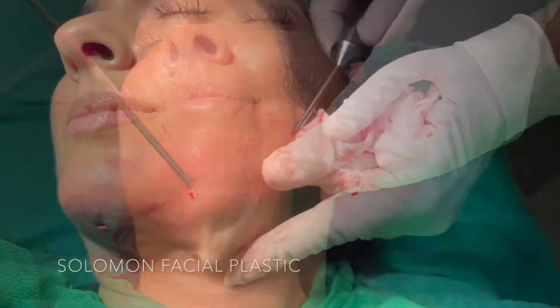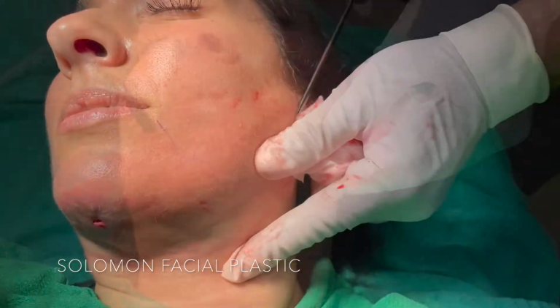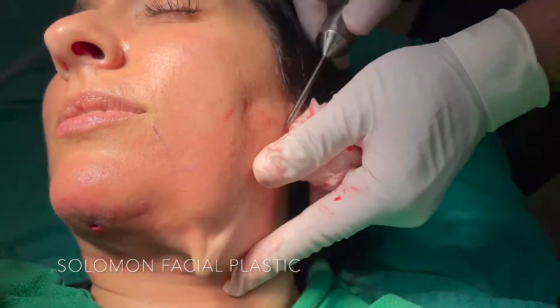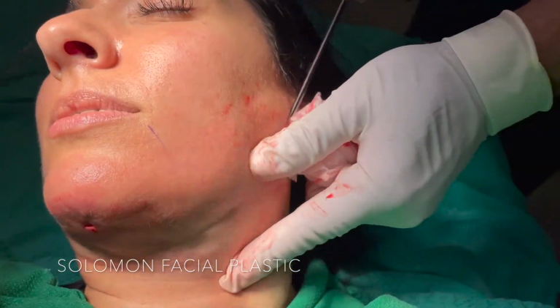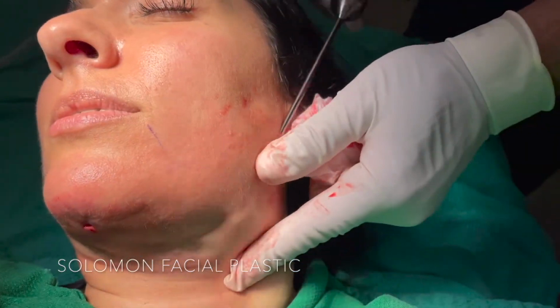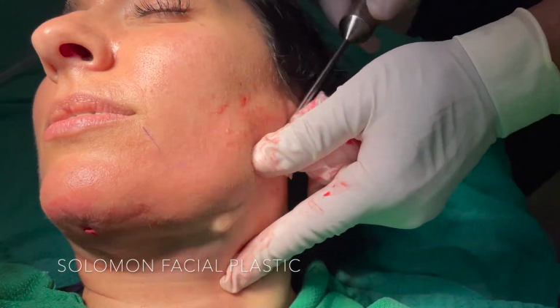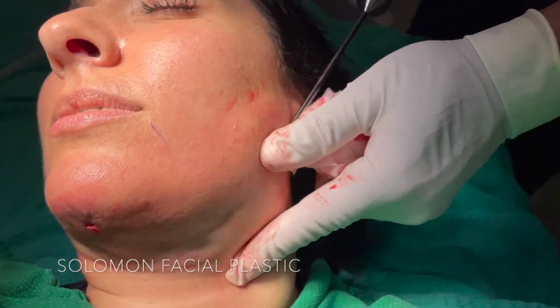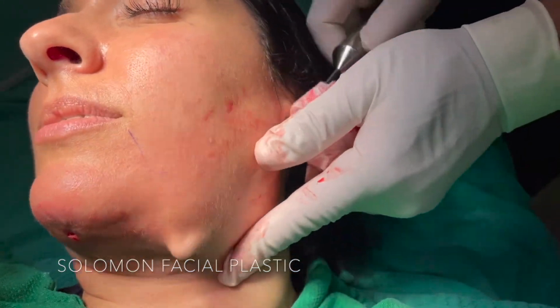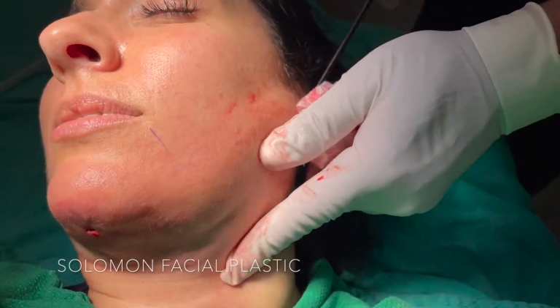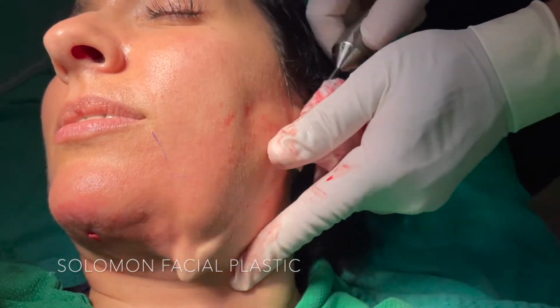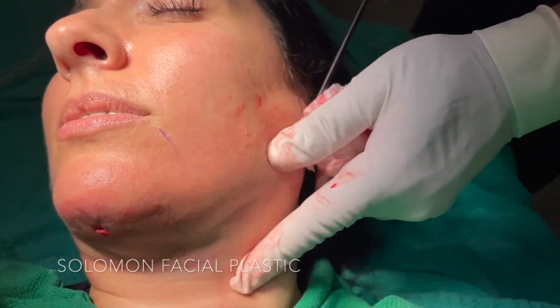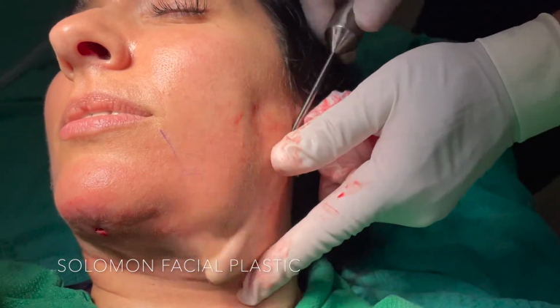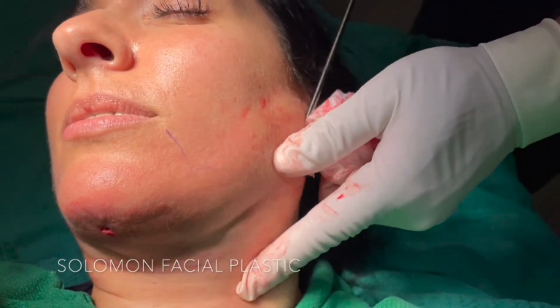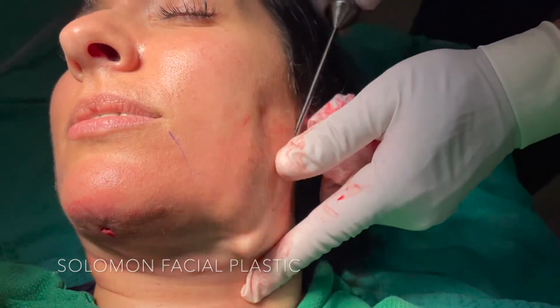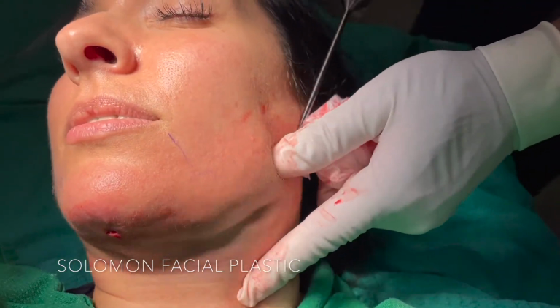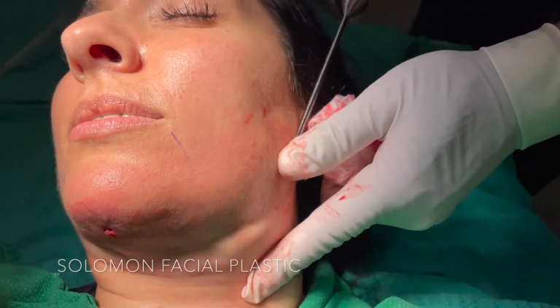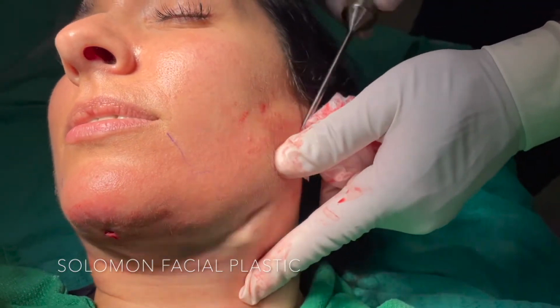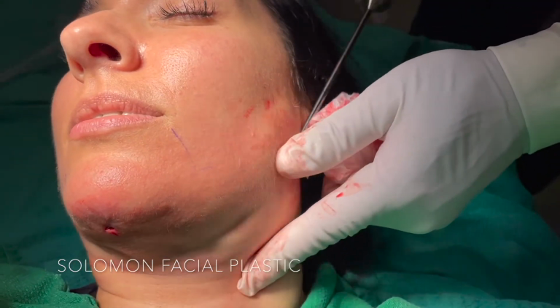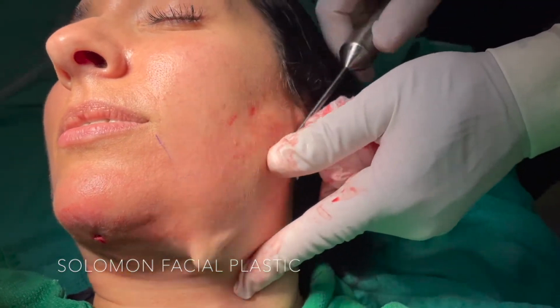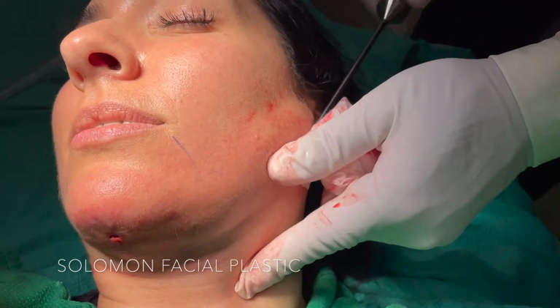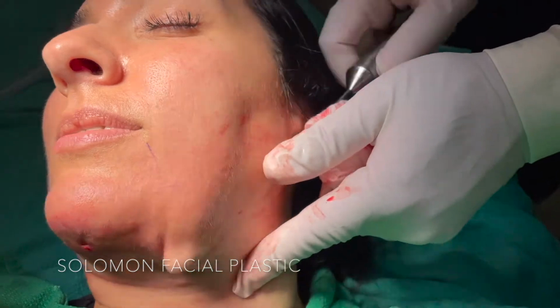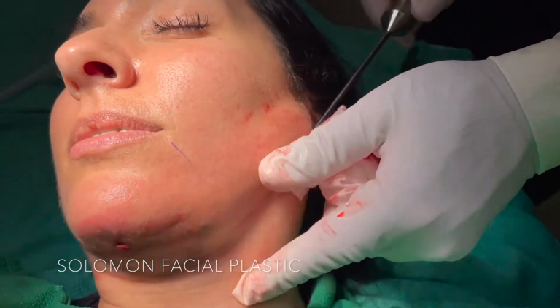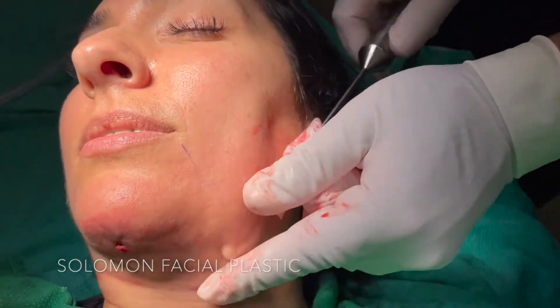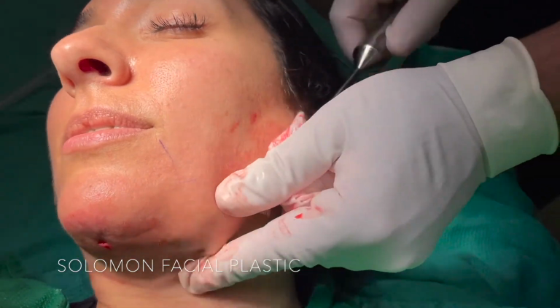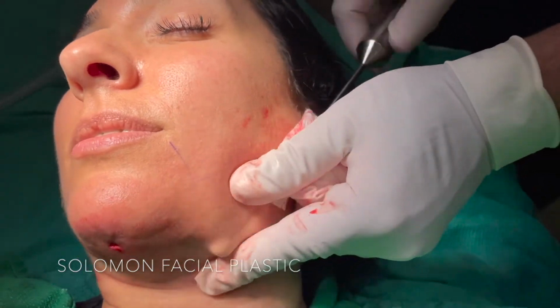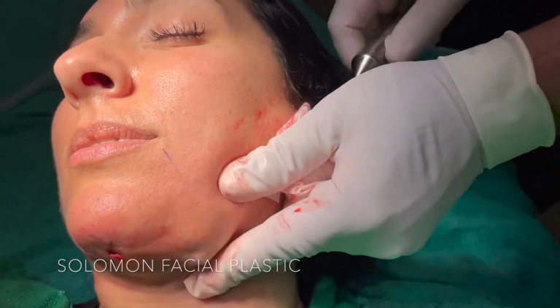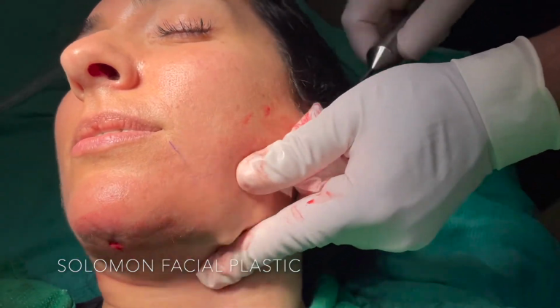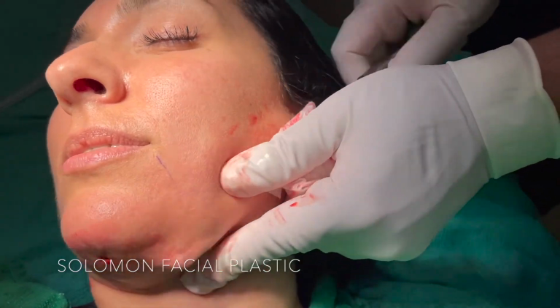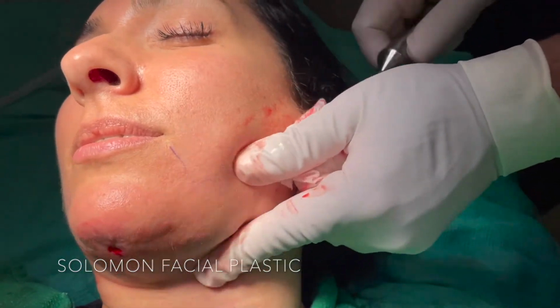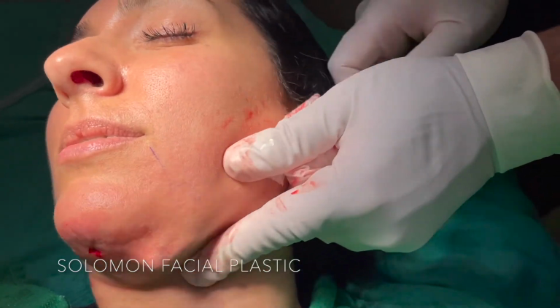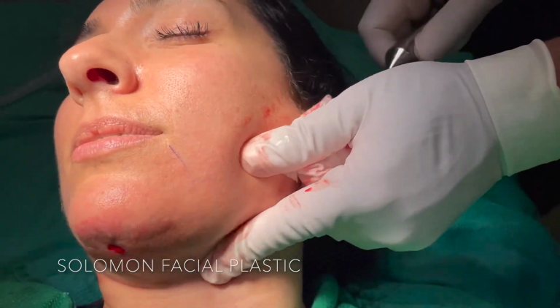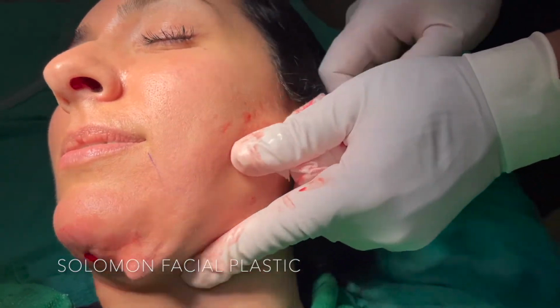It looks invasive, but you're tolerating this part easily. Not too bad? Mm-hmm. Great.